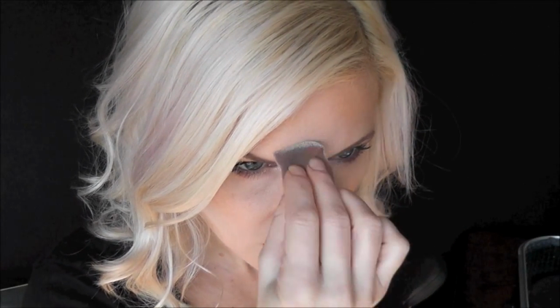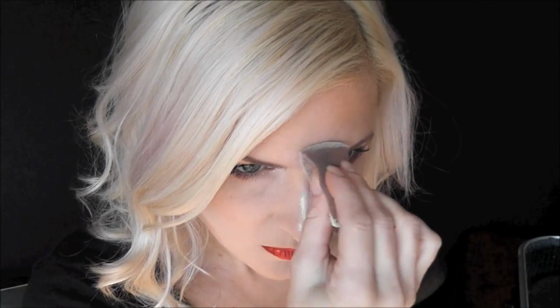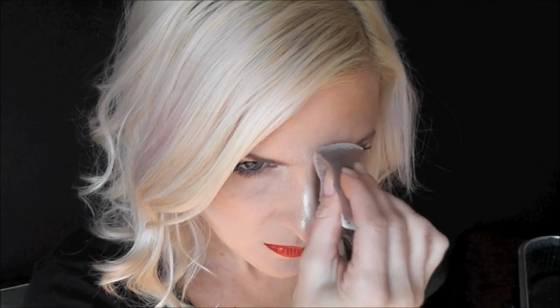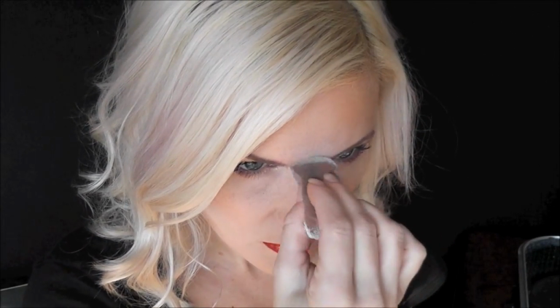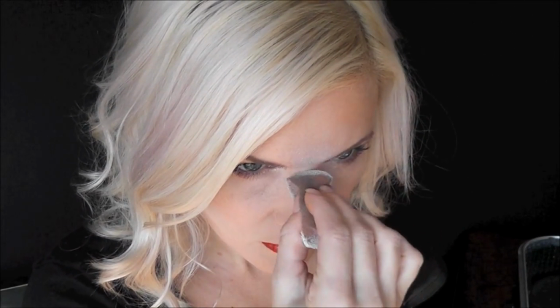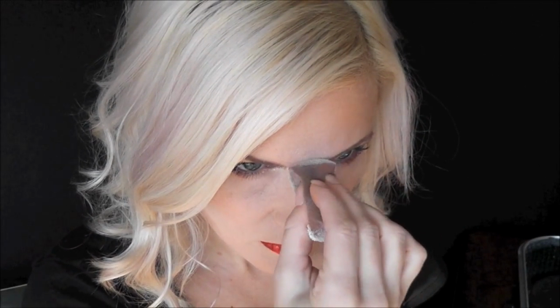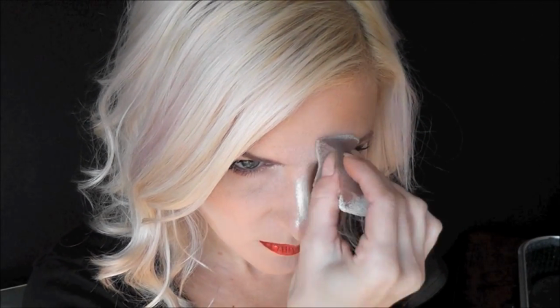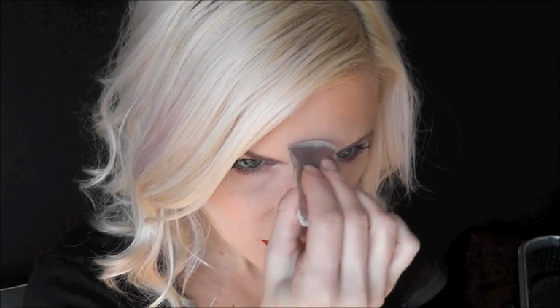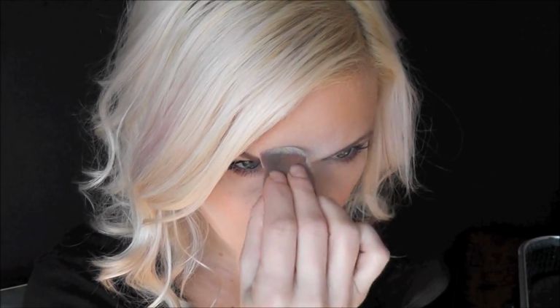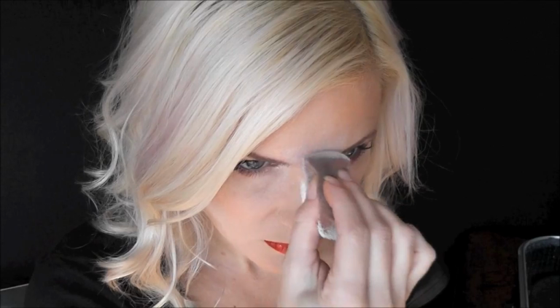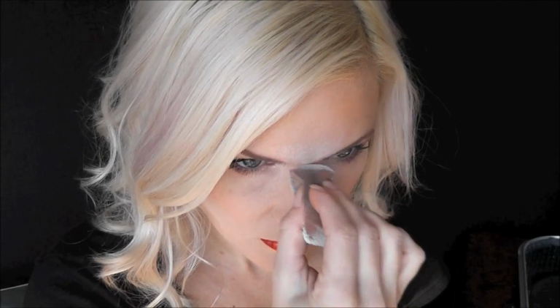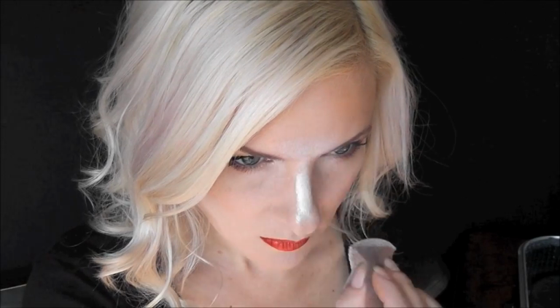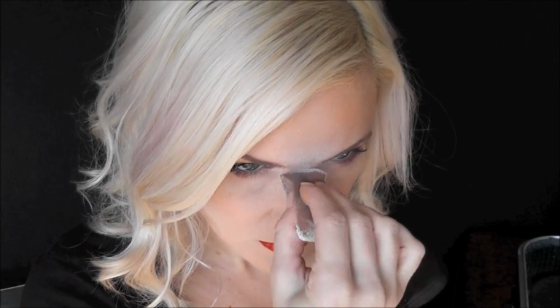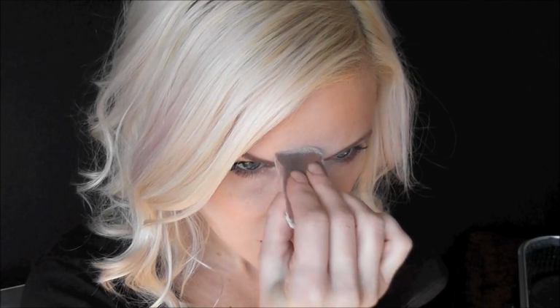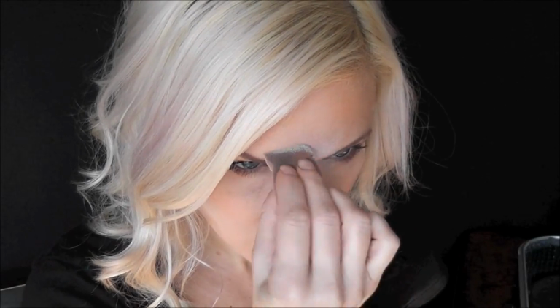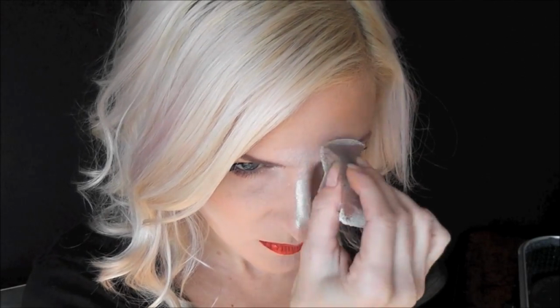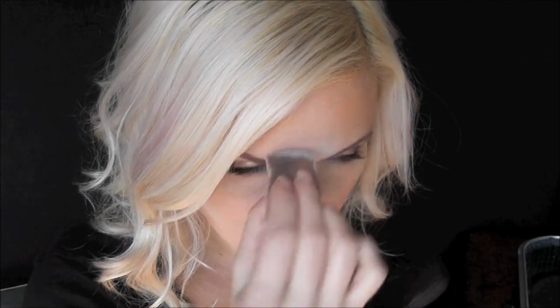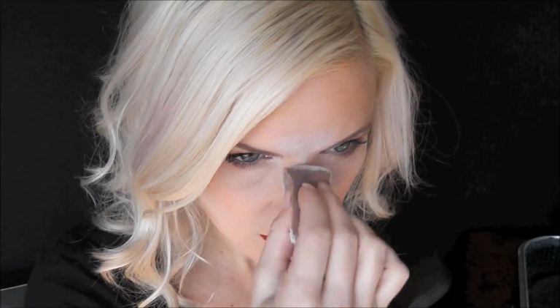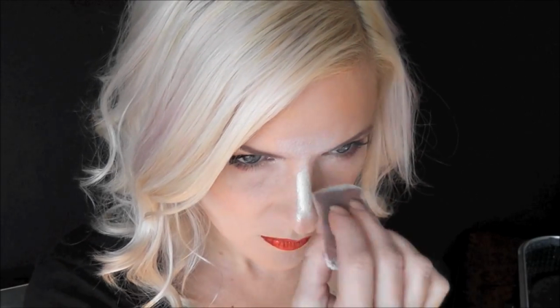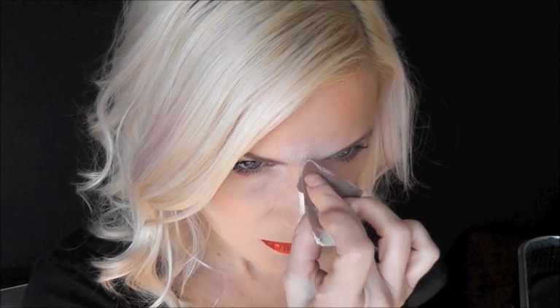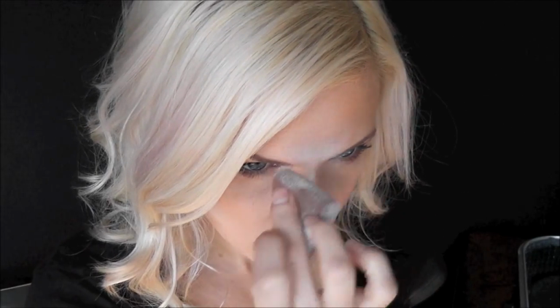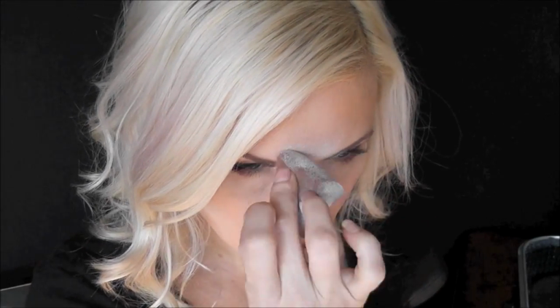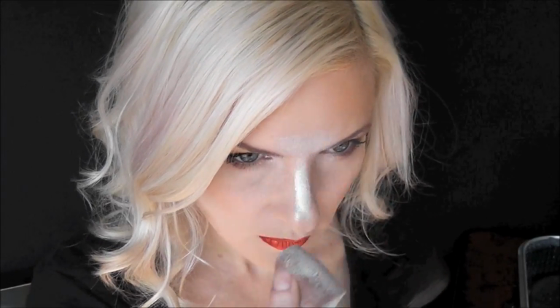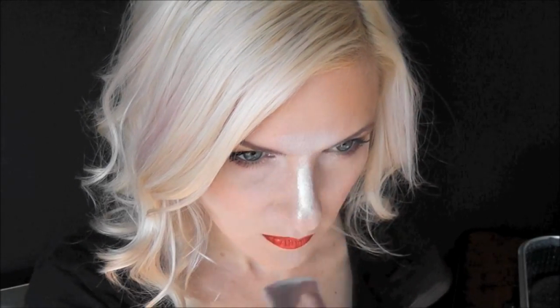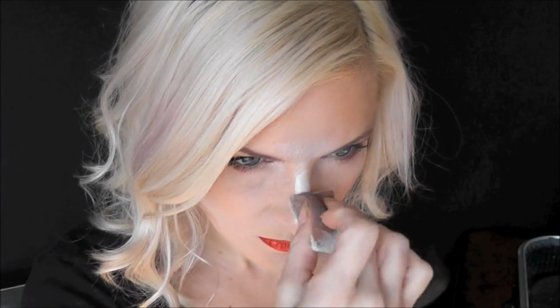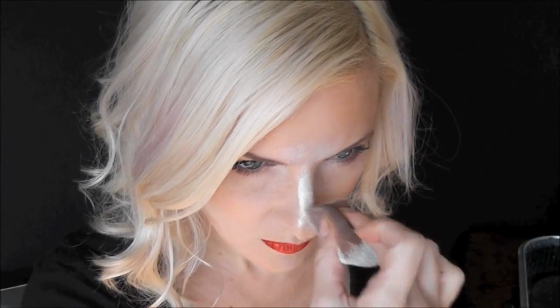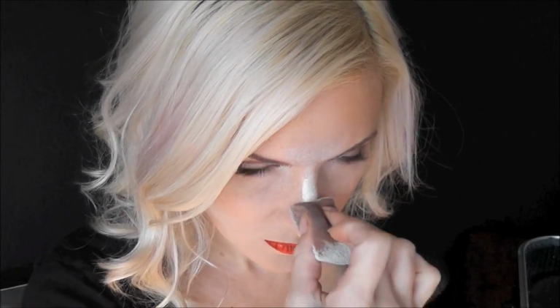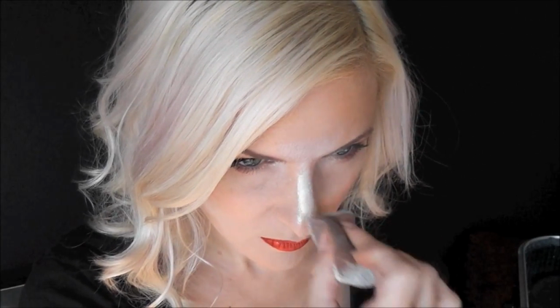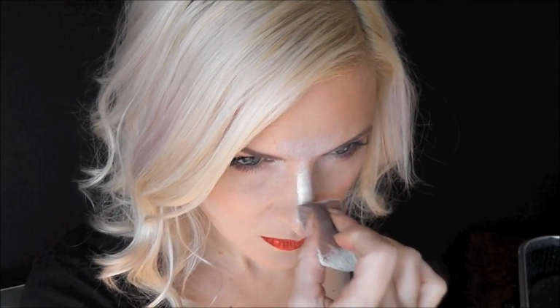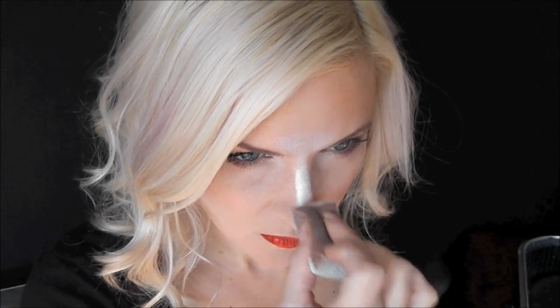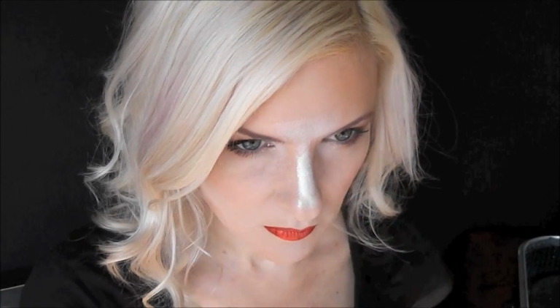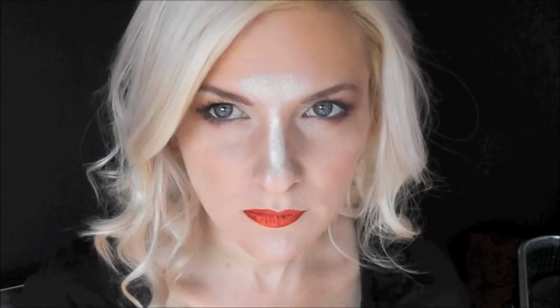I'm going to start out with some Tag Pearl White down the center of the nose and just in between the eyebrows.